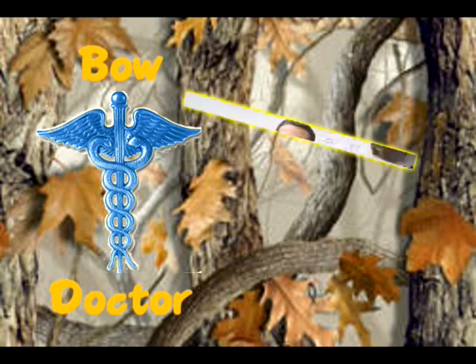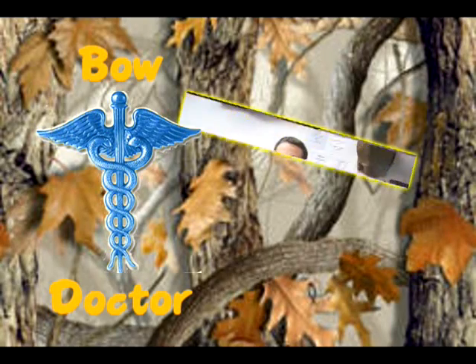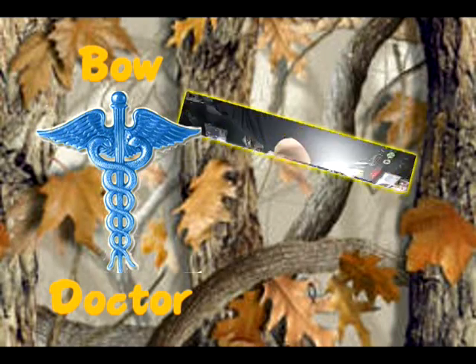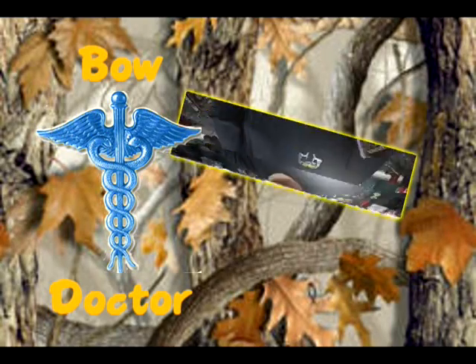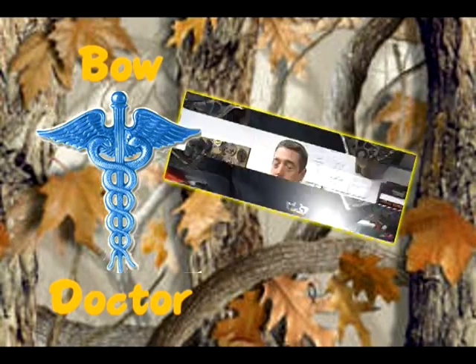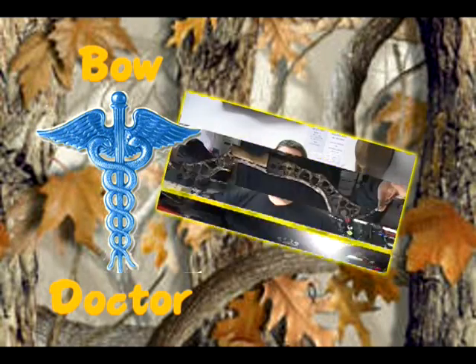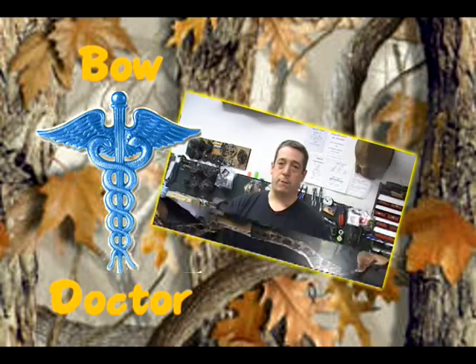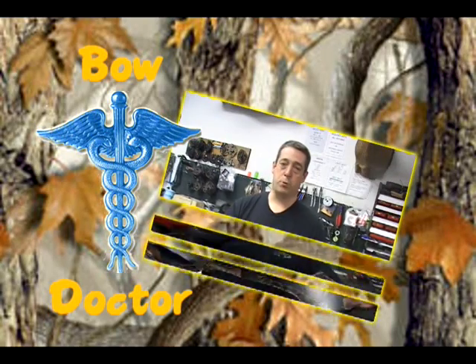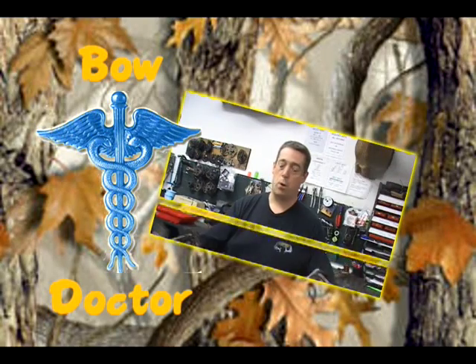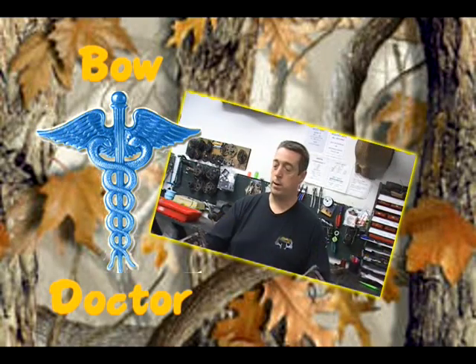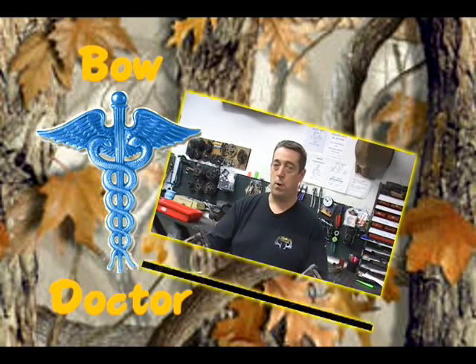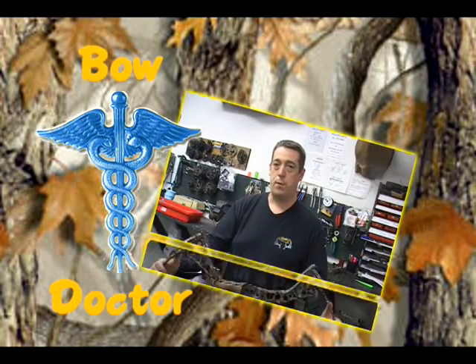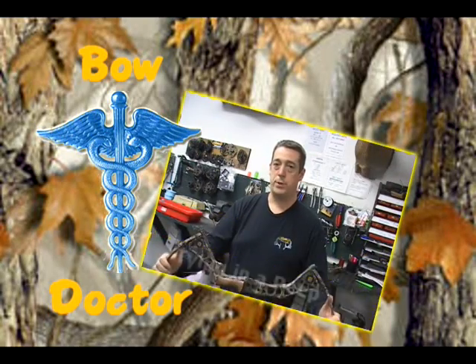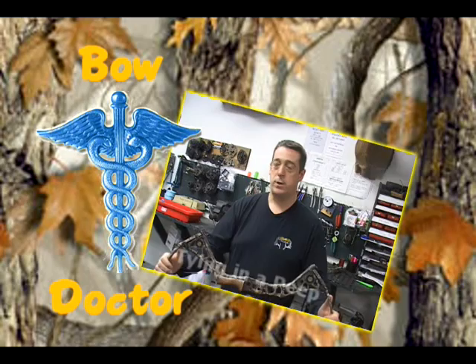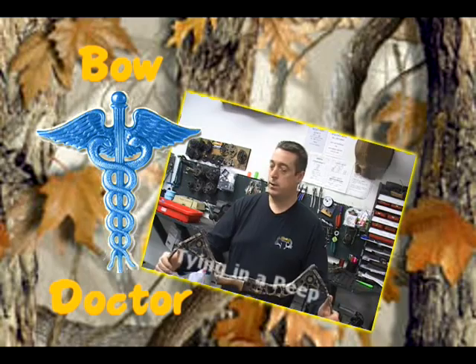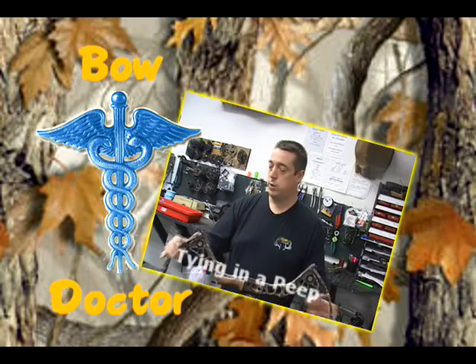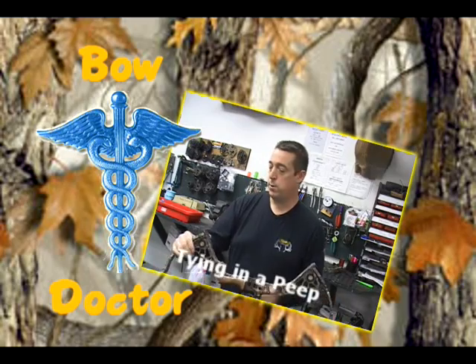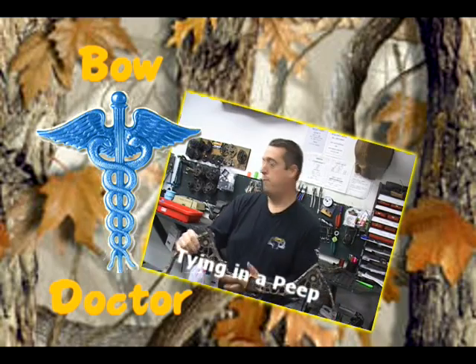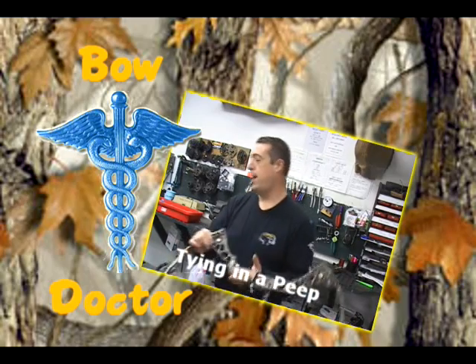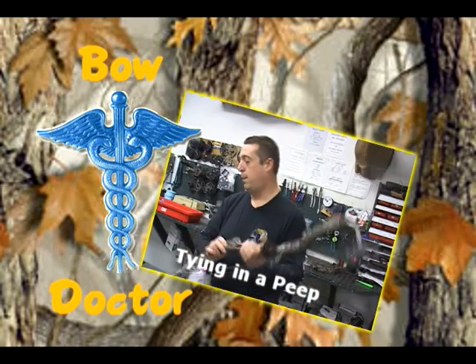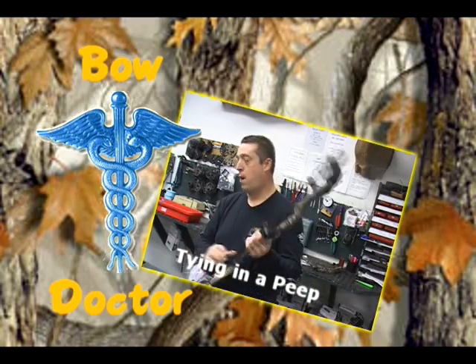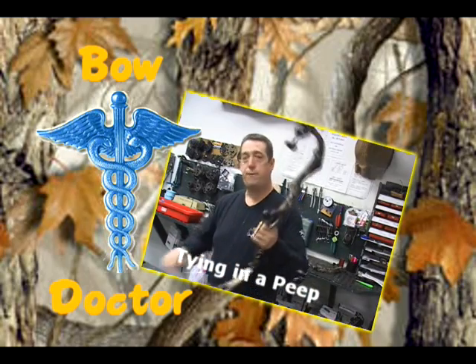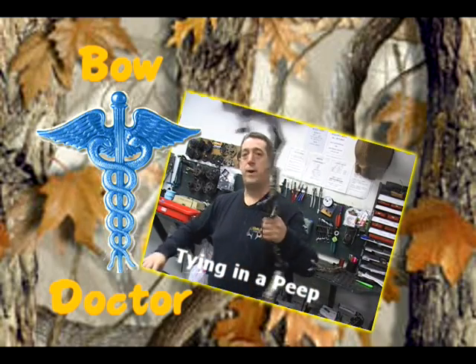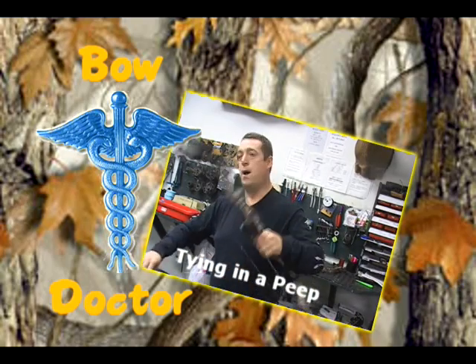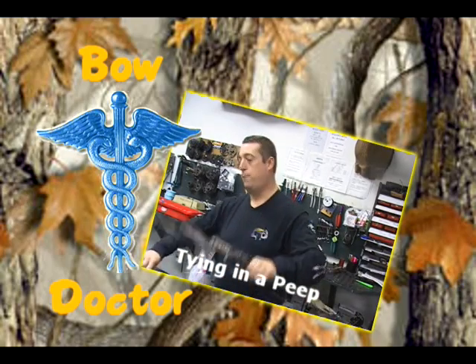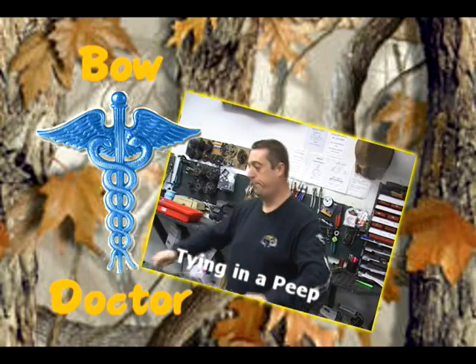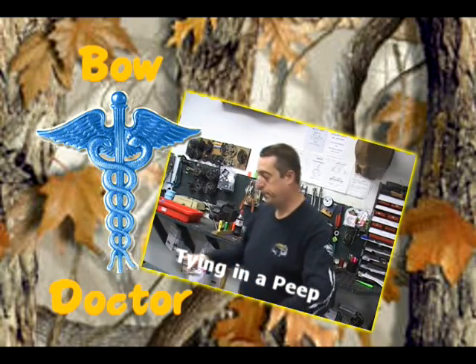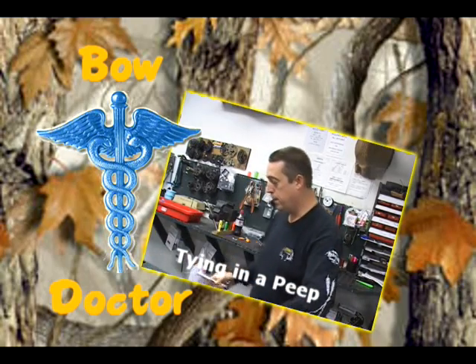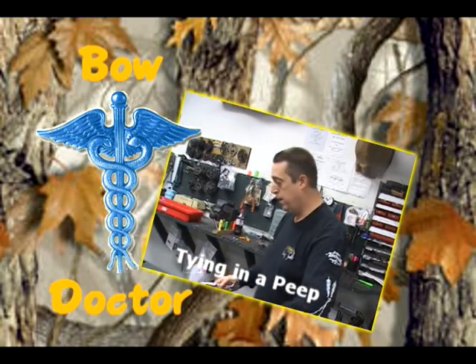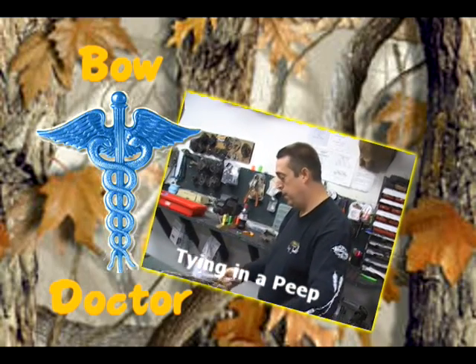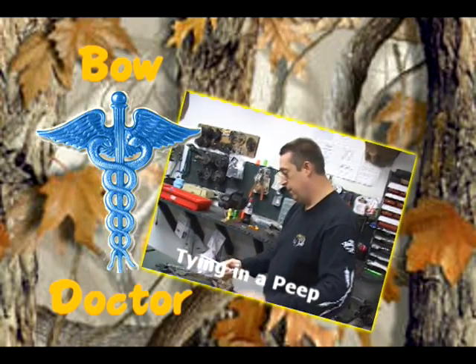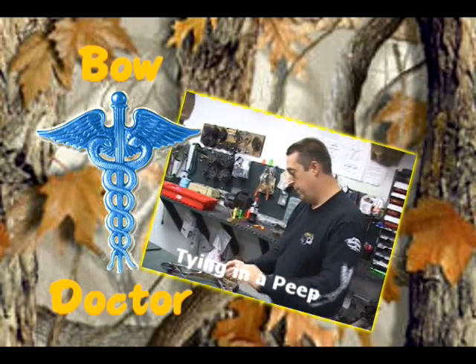Poe Hunters, we're Bow Doctor with Steve Jiltz, brought to you by Ed's Archery Sporting Goods, Collio, Michigan.